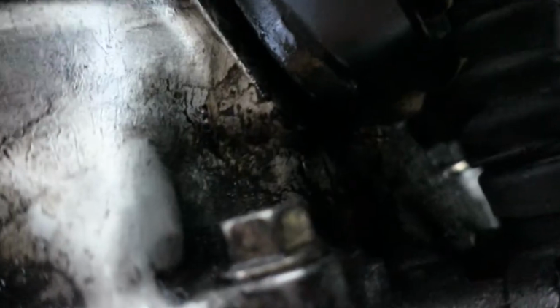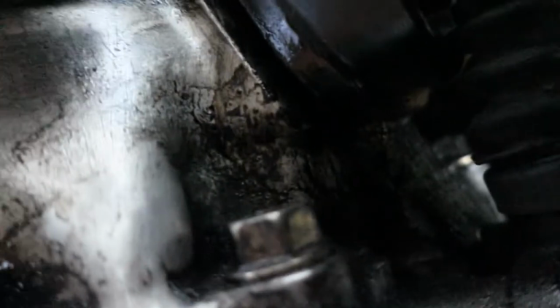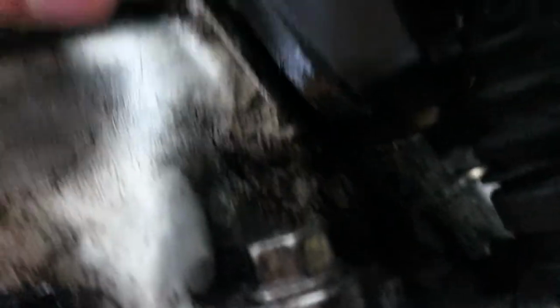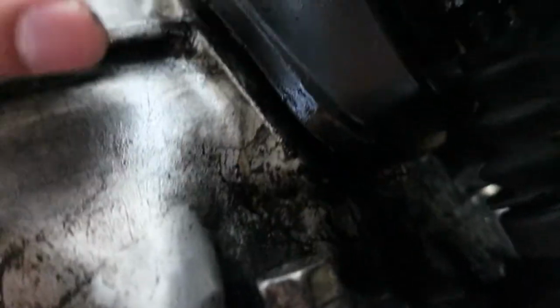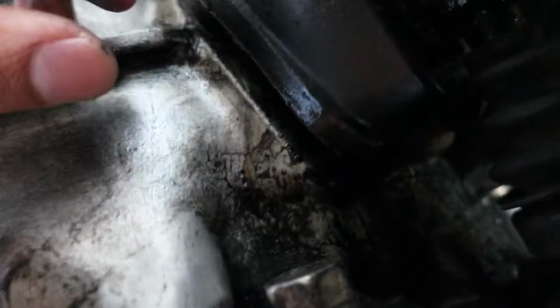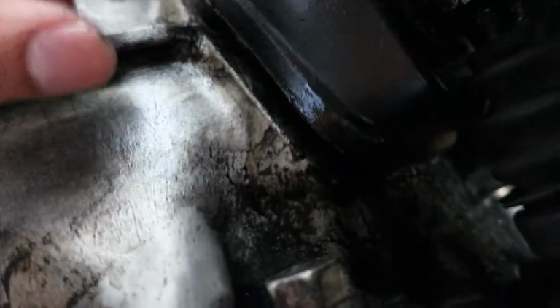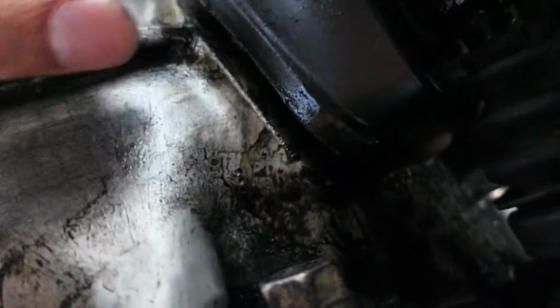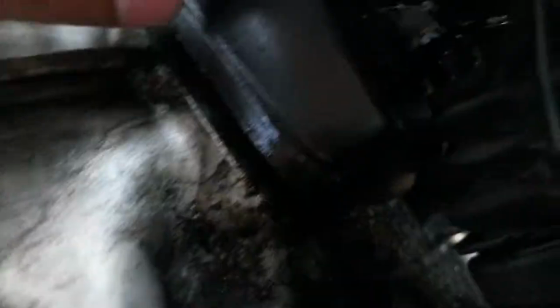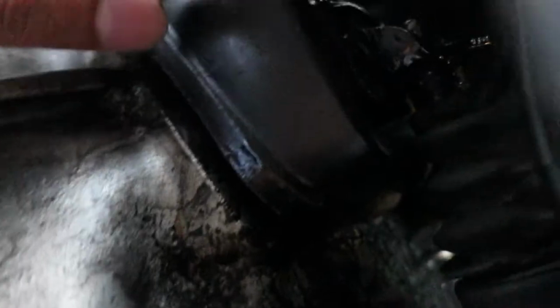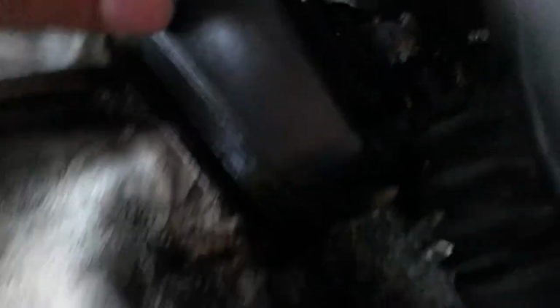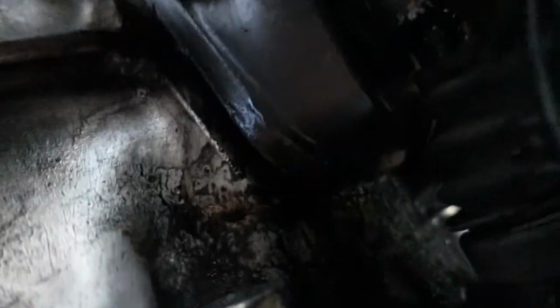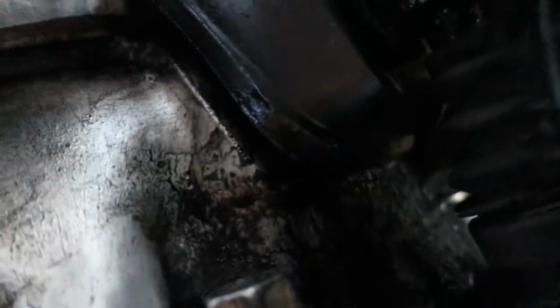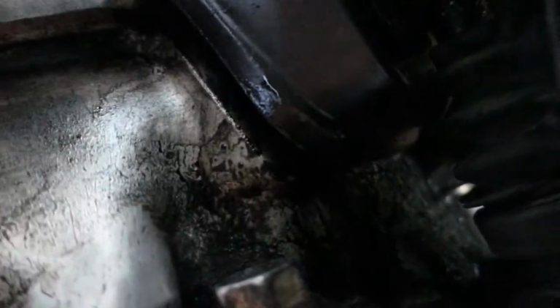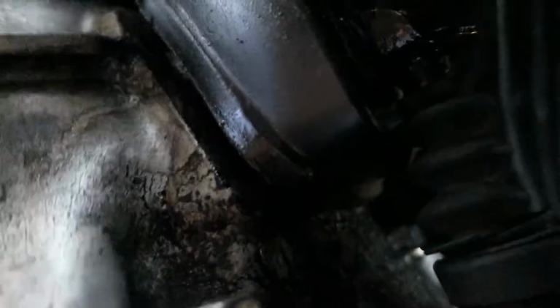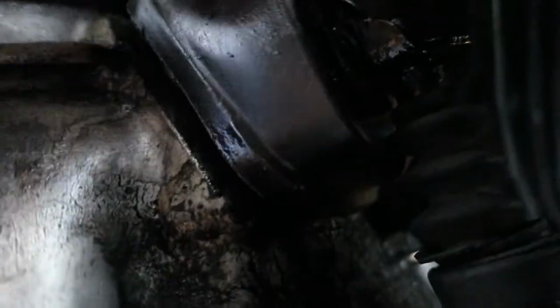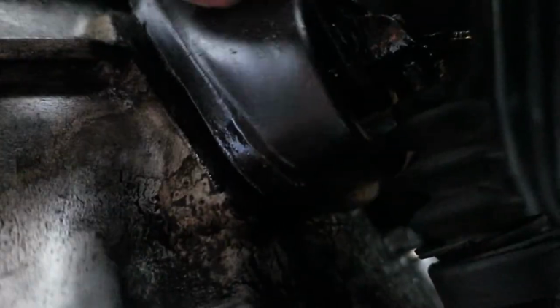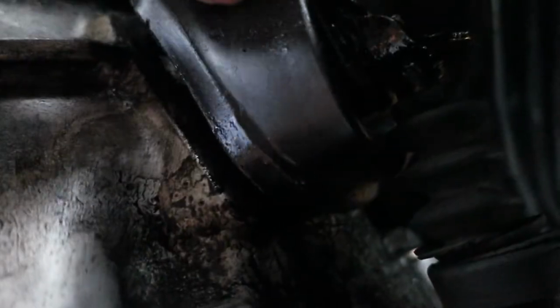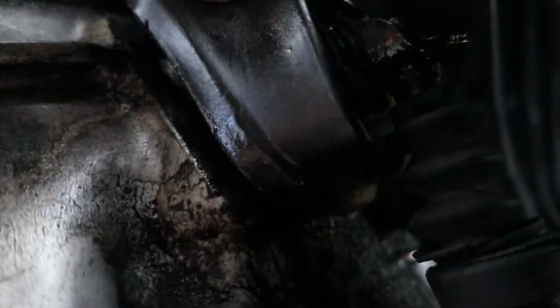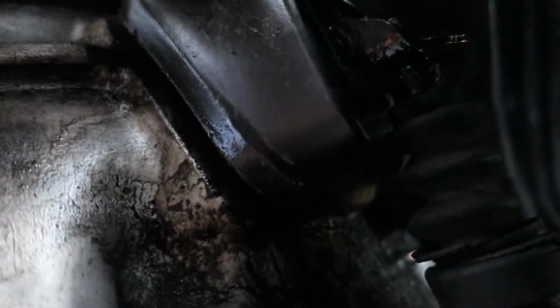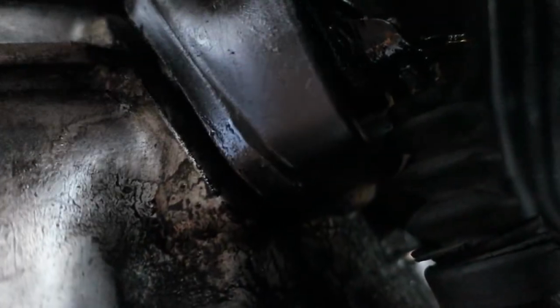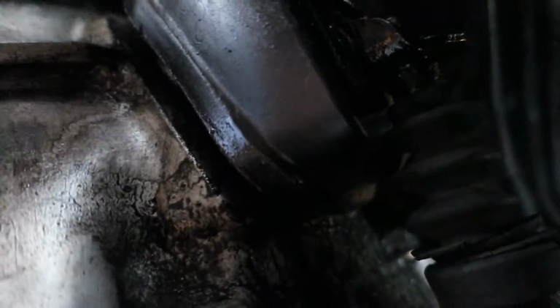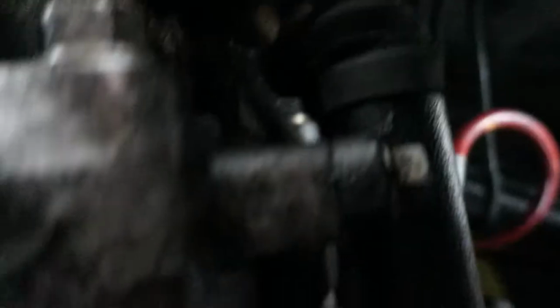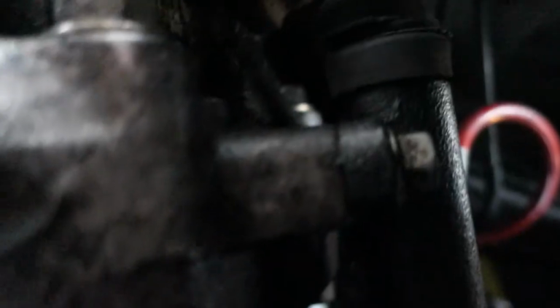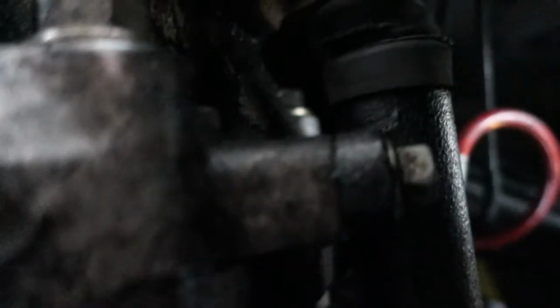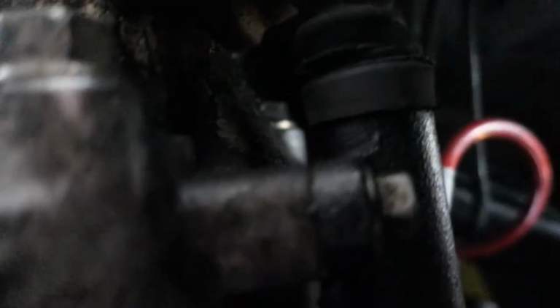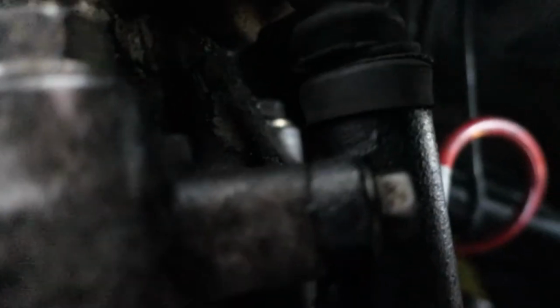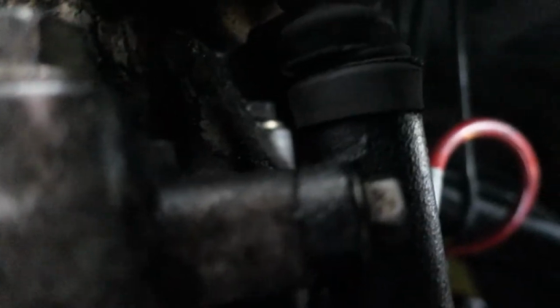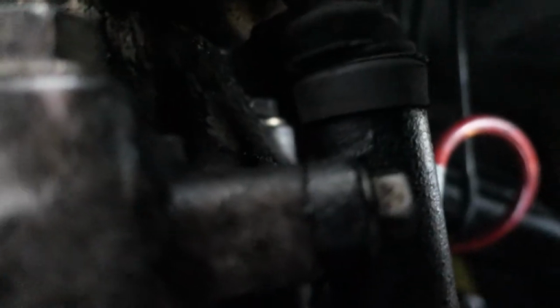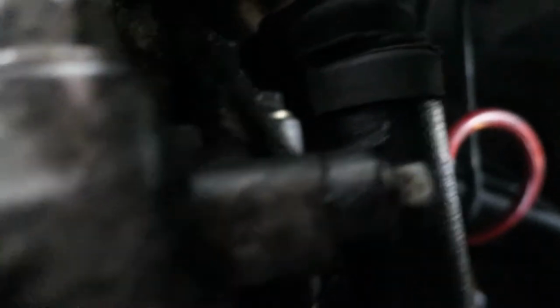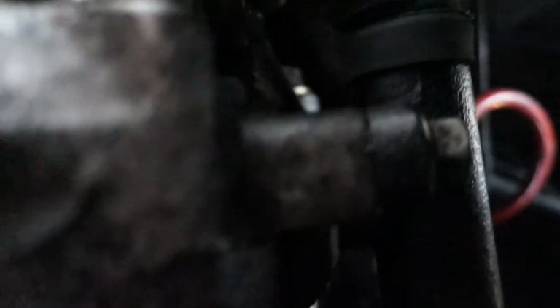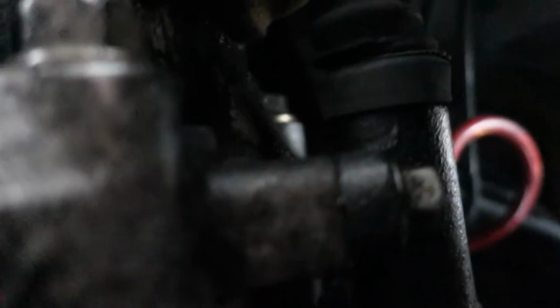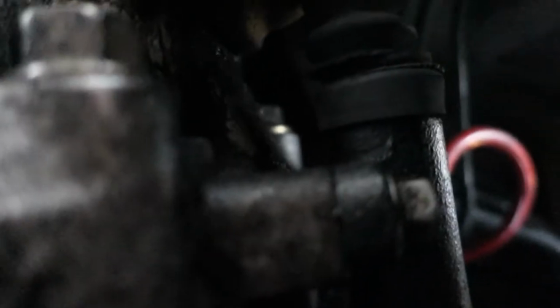I also know my clutch fork boot is bad, so I'm also gonna be replacing that too. But for sure this clutch cylinder has to go.